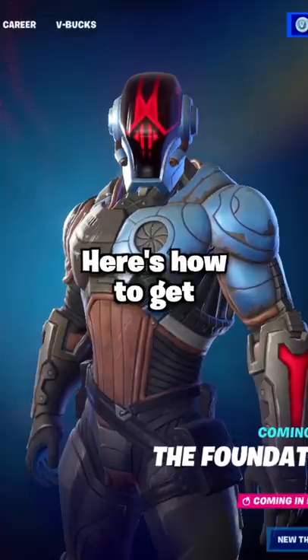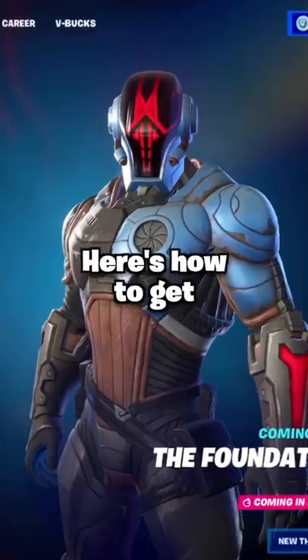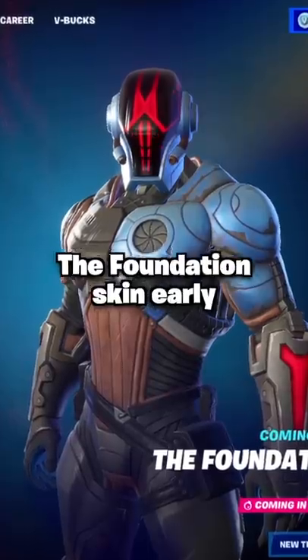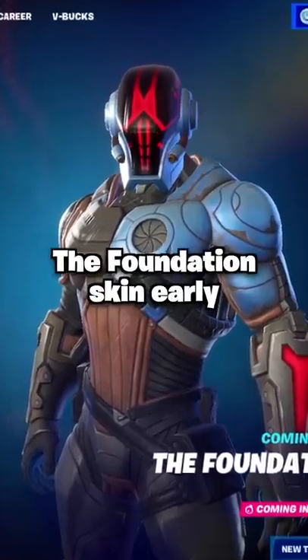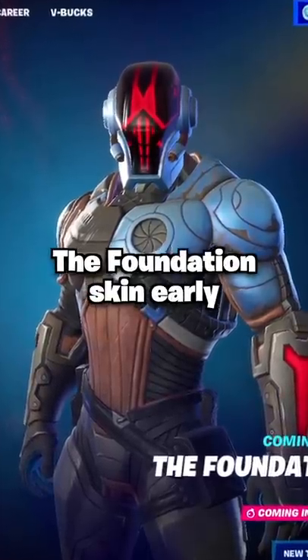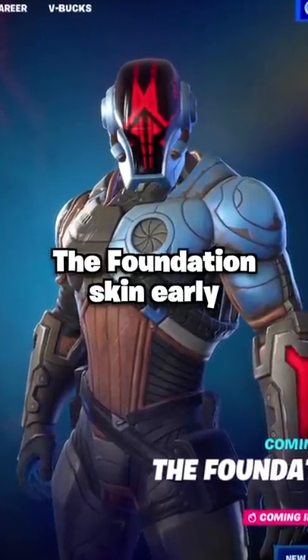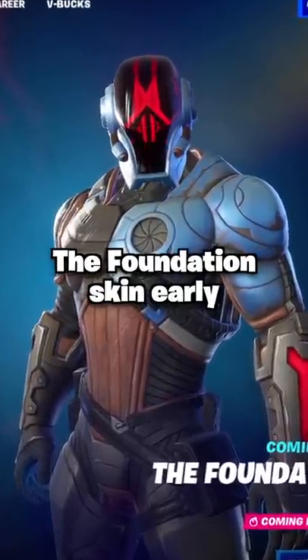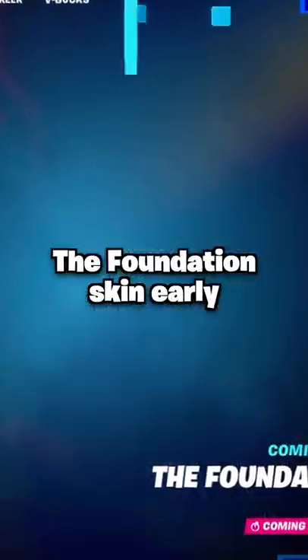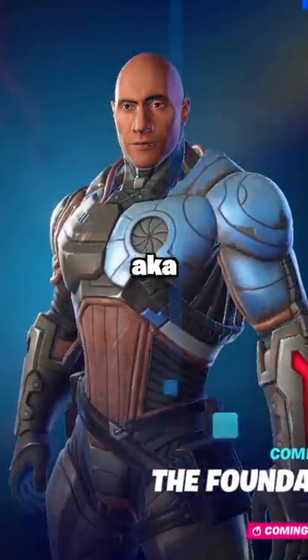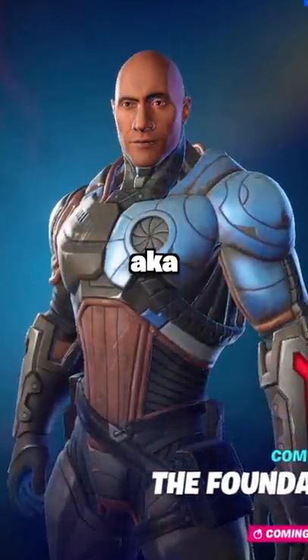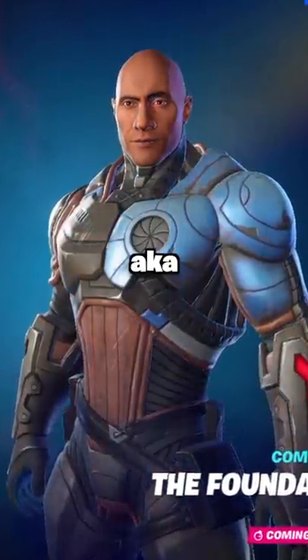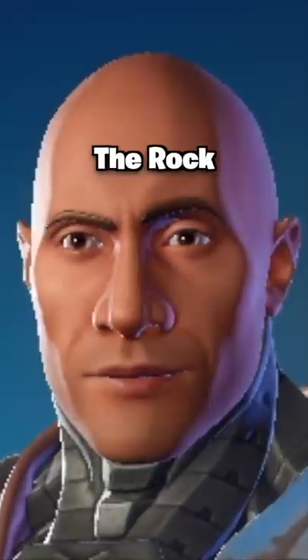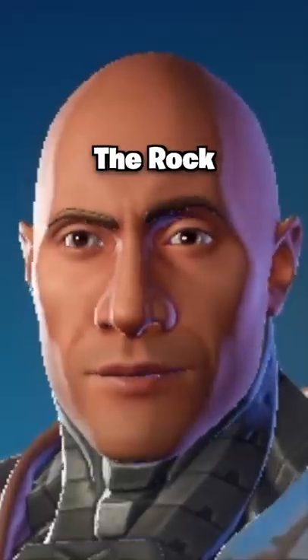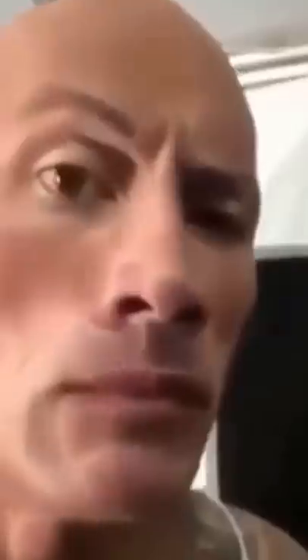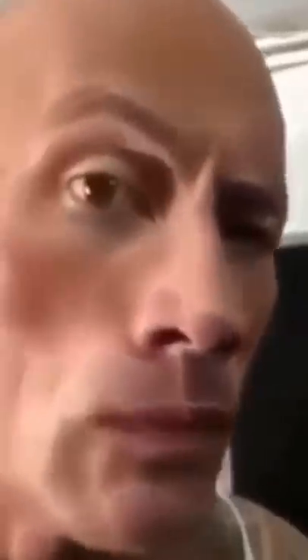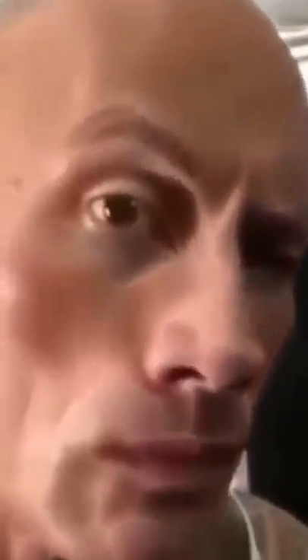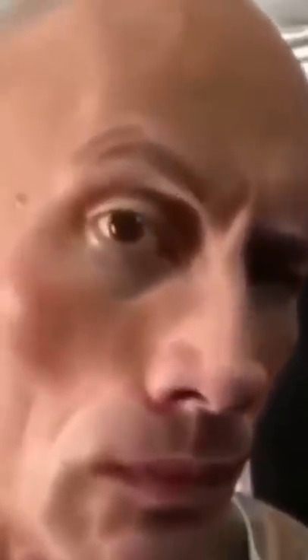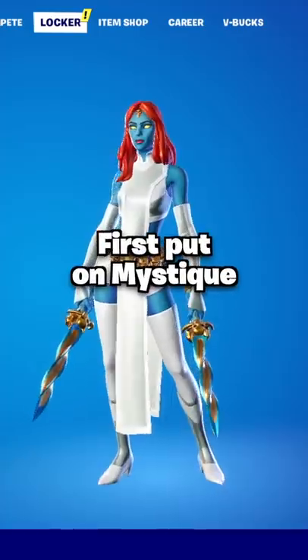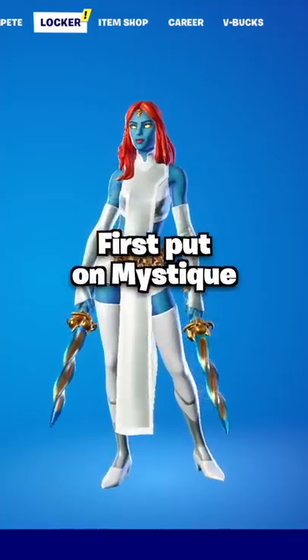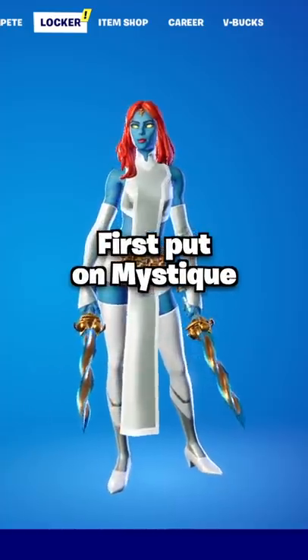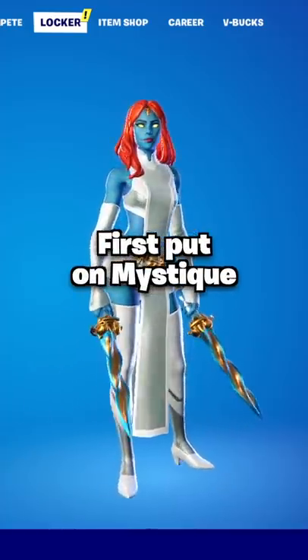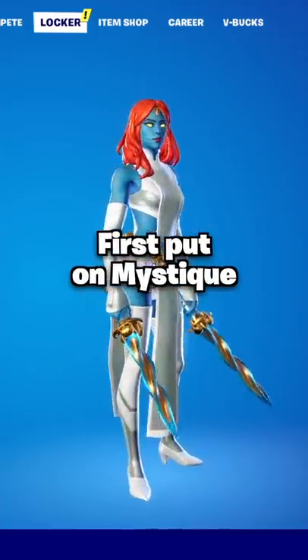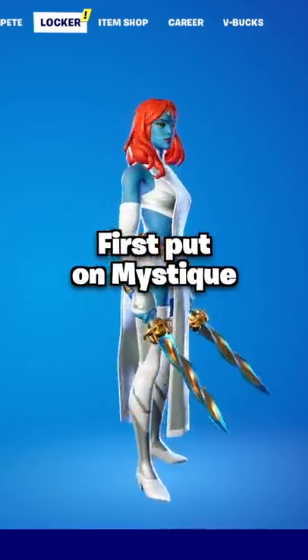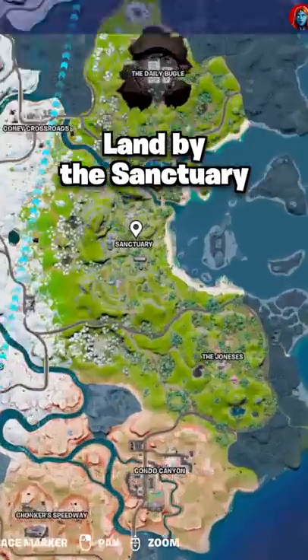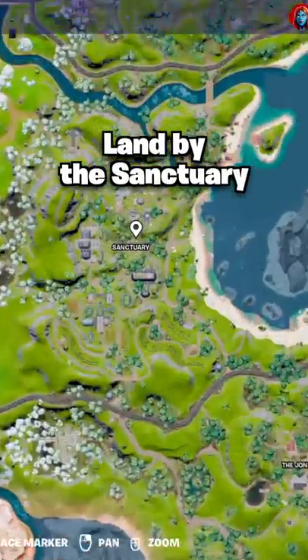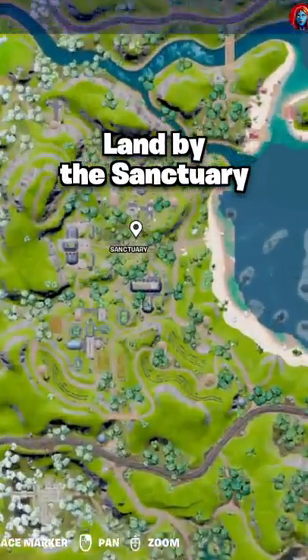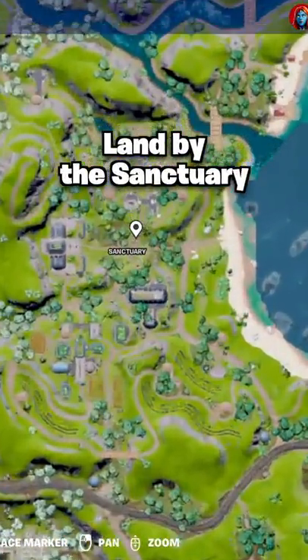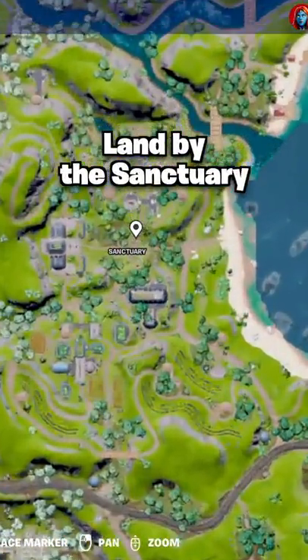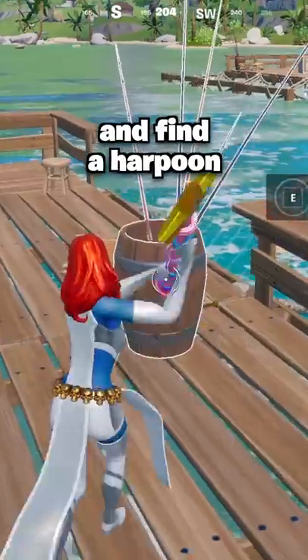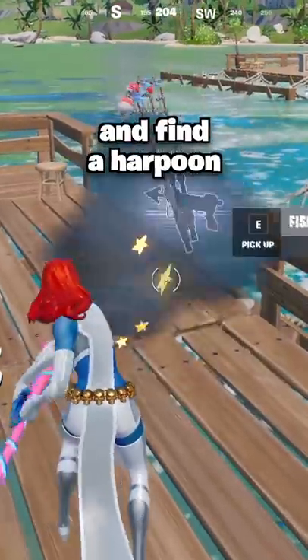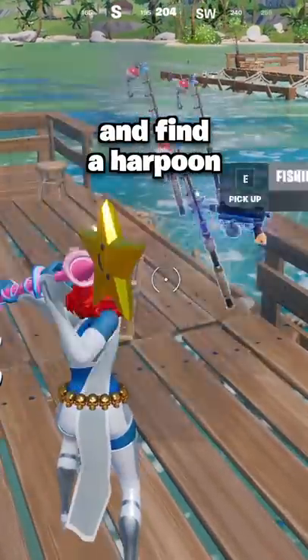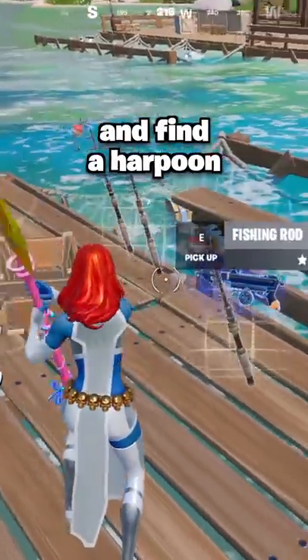Here's how to get the Foundation skin early, aka The Rock. First, put on Mystique, land by the Sanctuary, and find a harpoon.